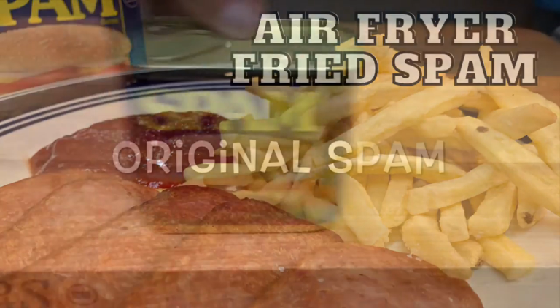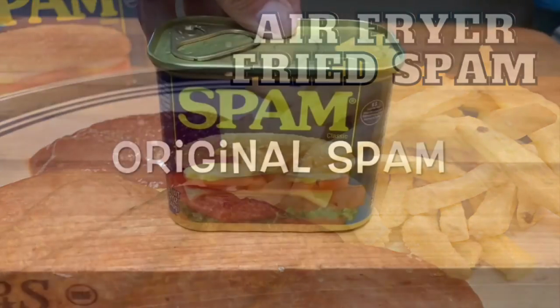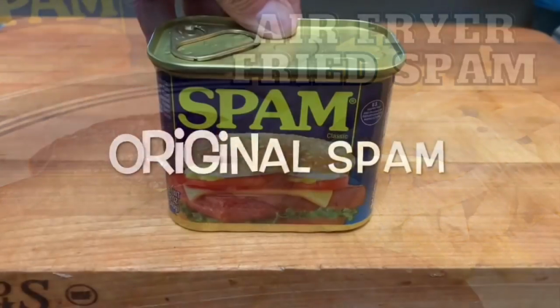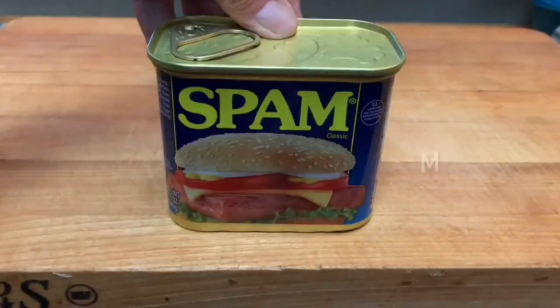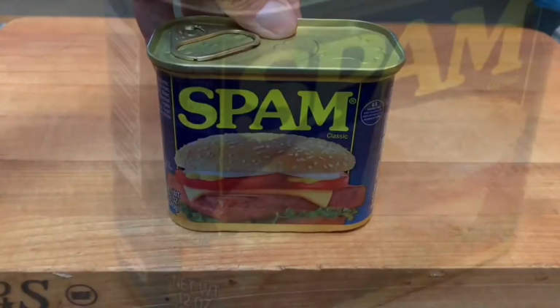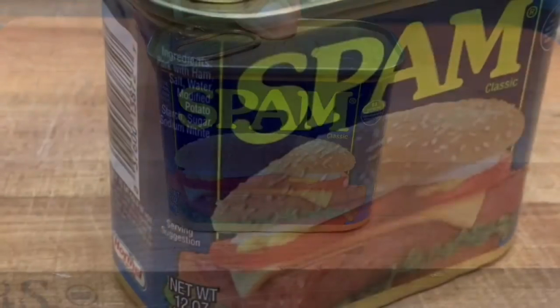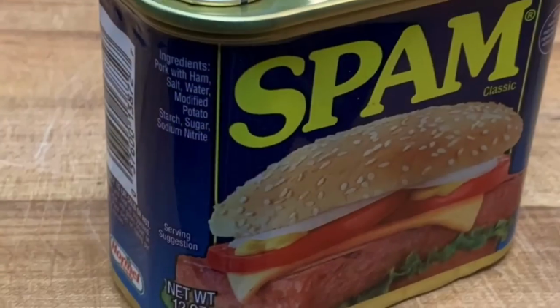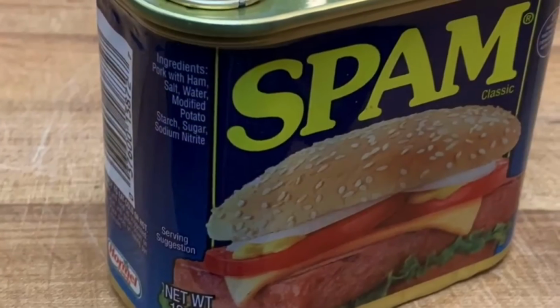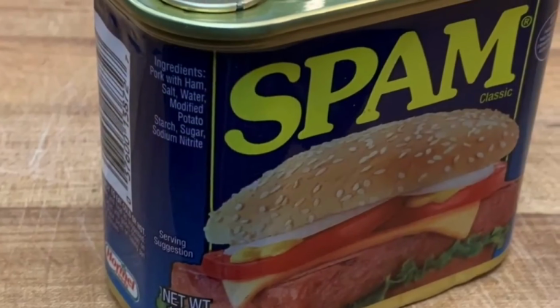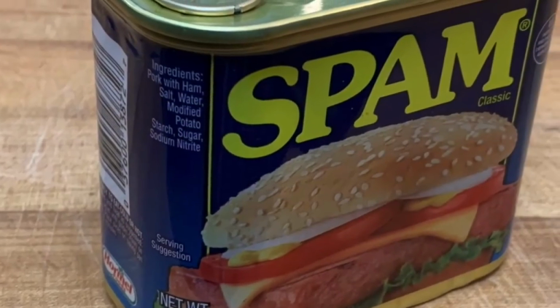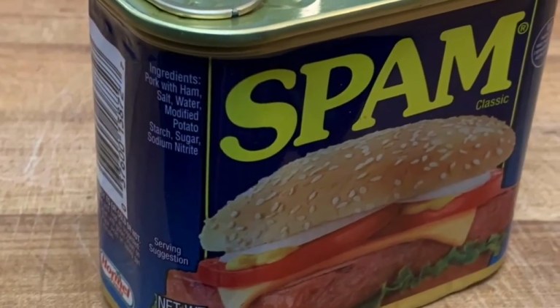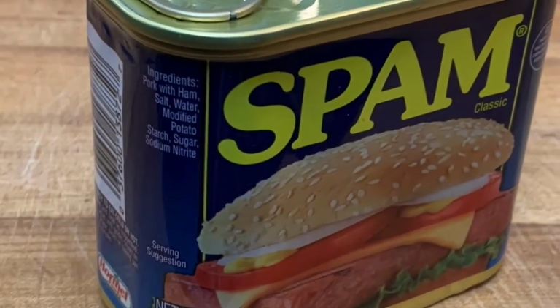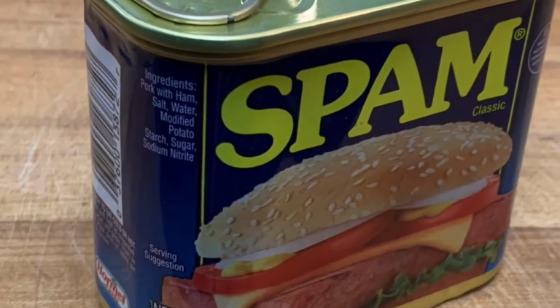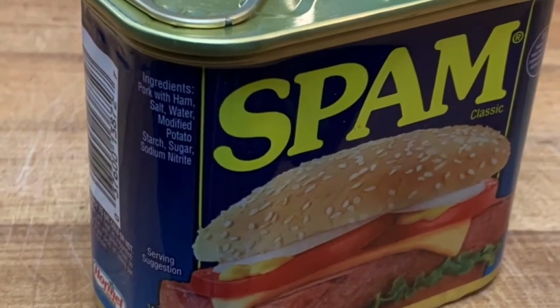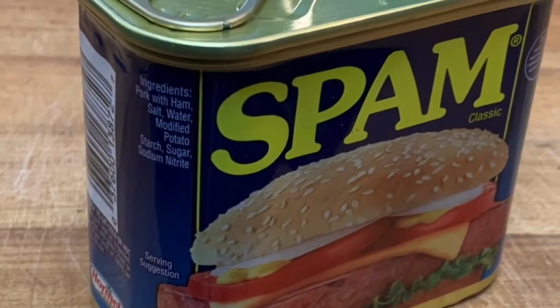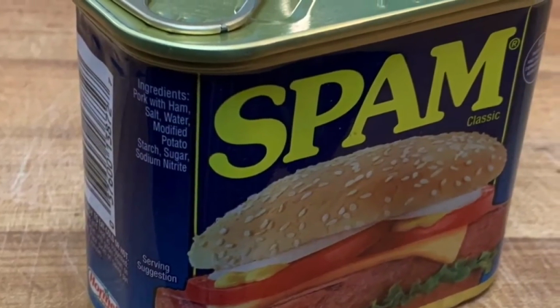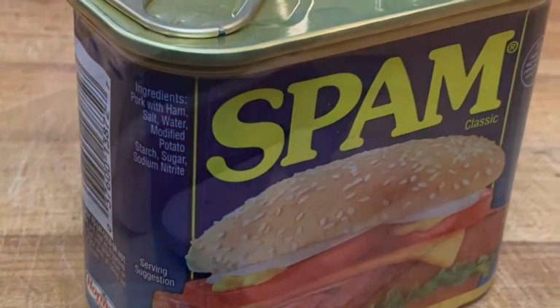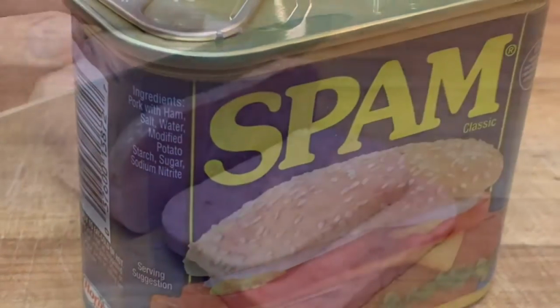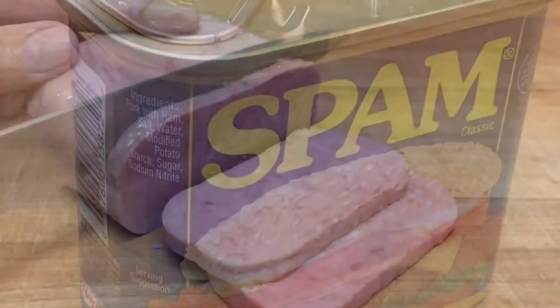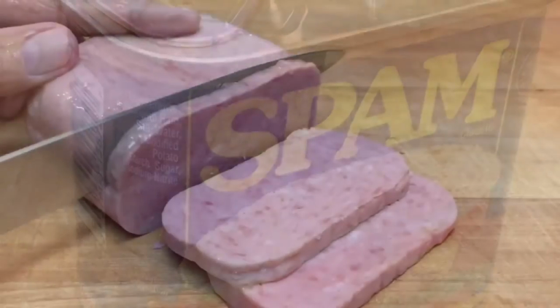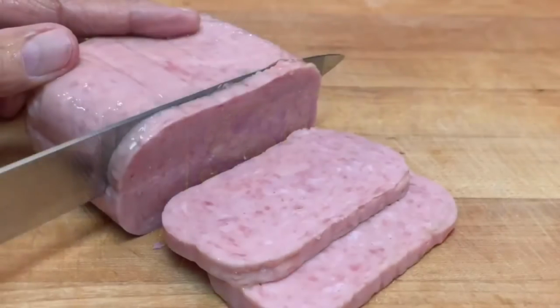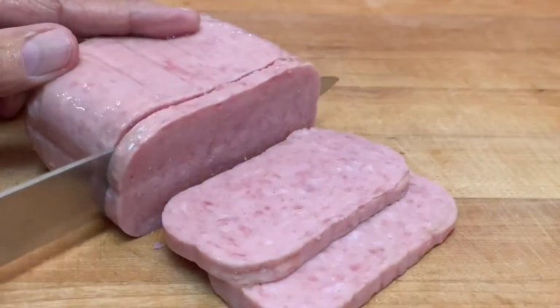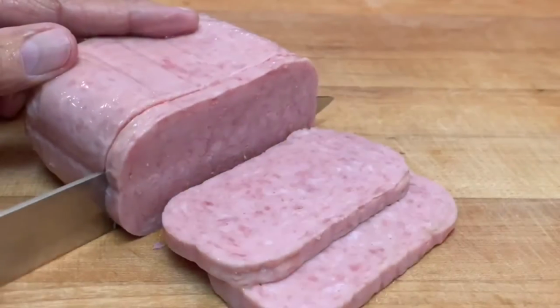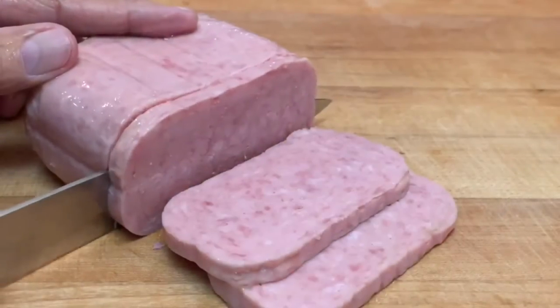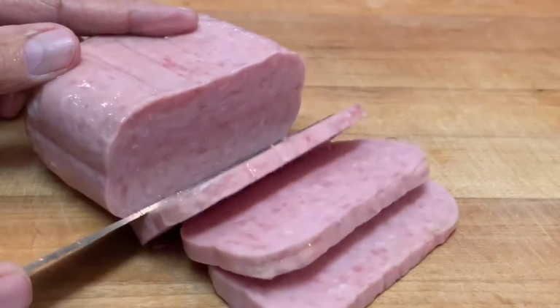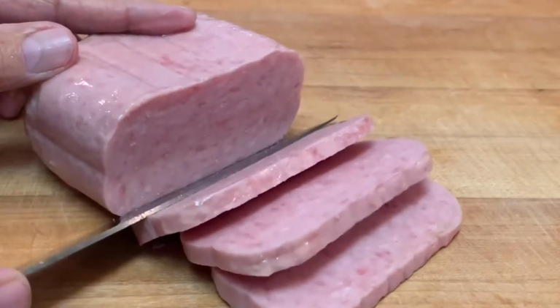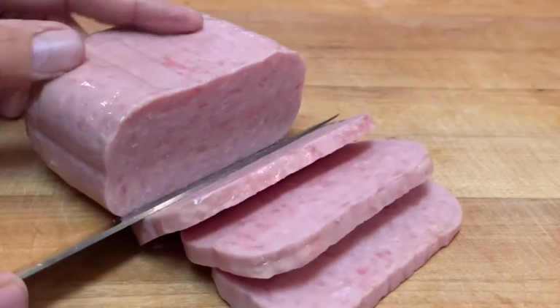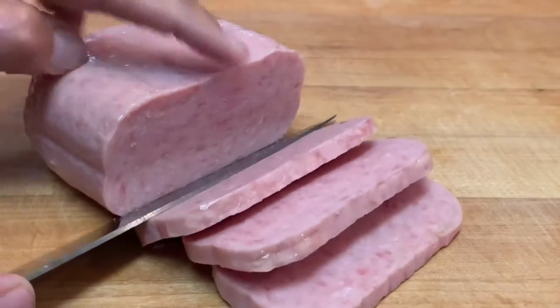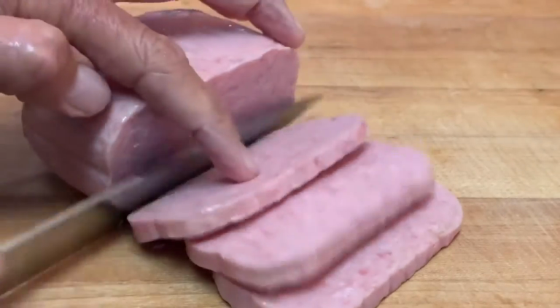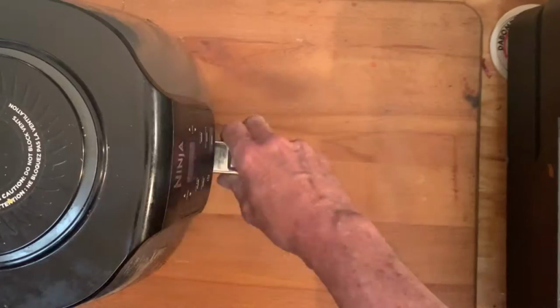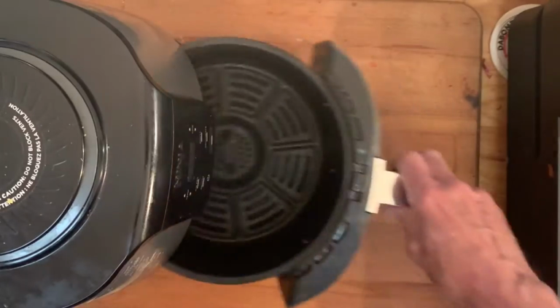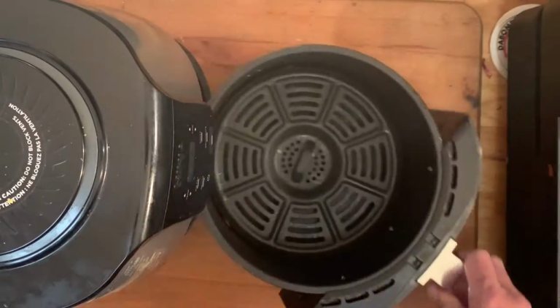All you need to do is grab your can of Spam, whatever flavor that you like to use, and slice them into quarter-inch slices.